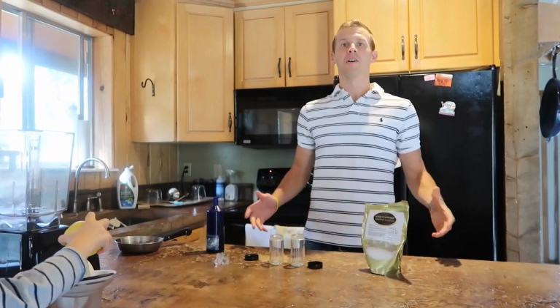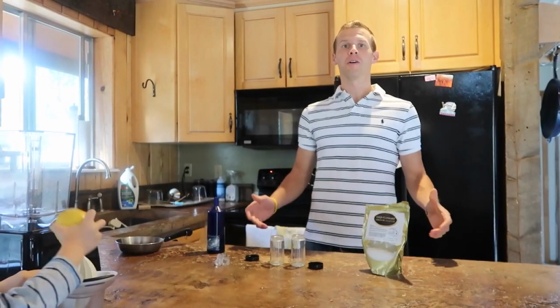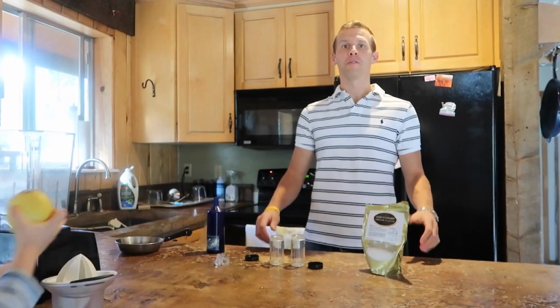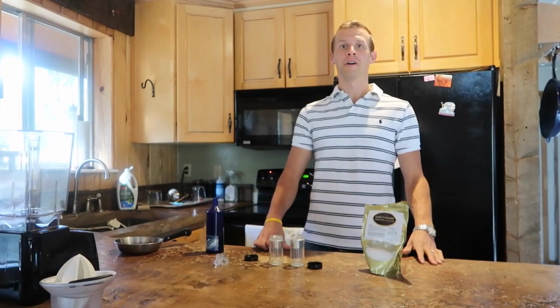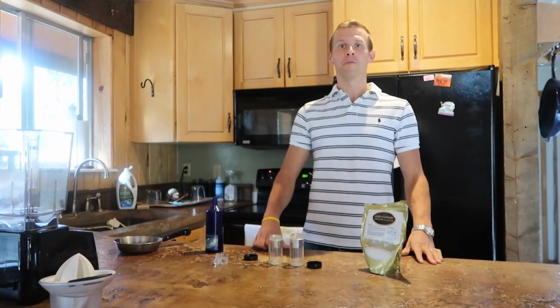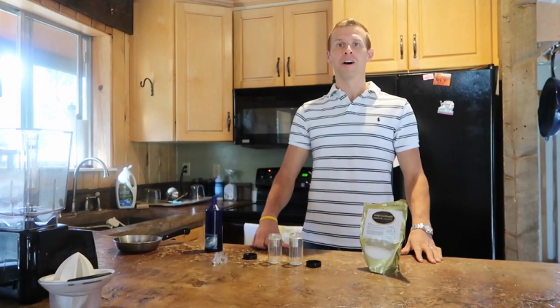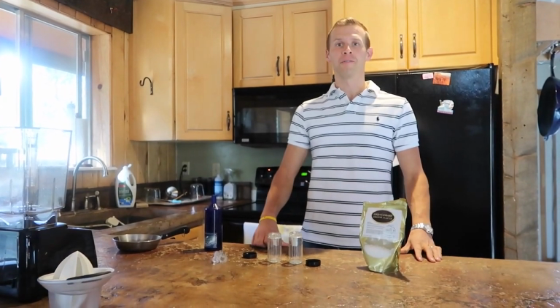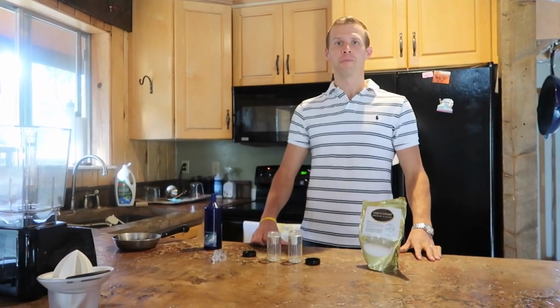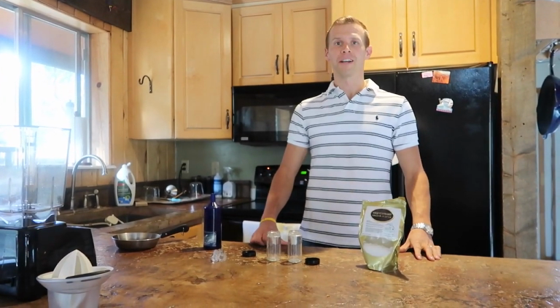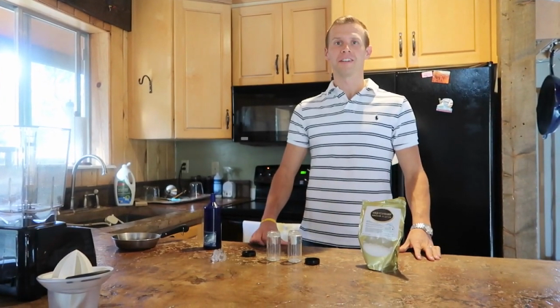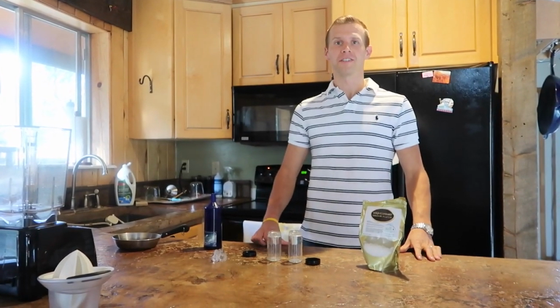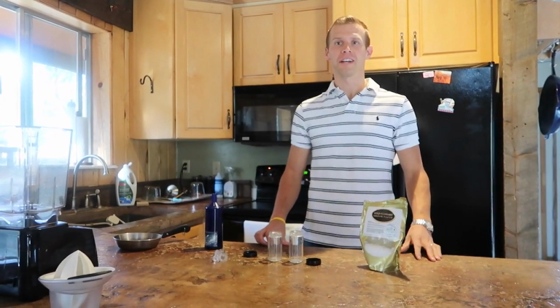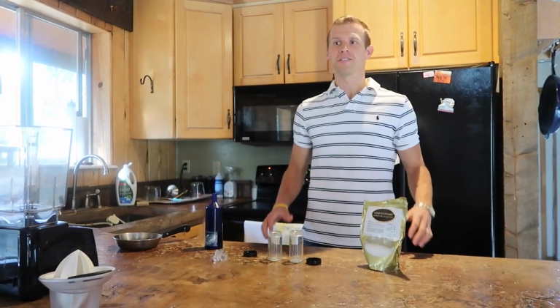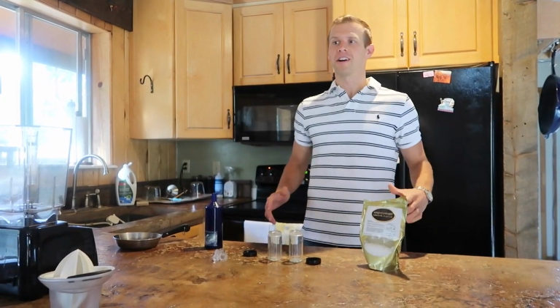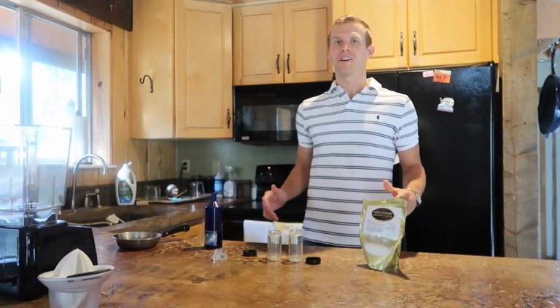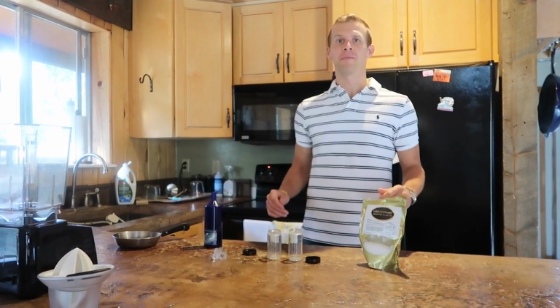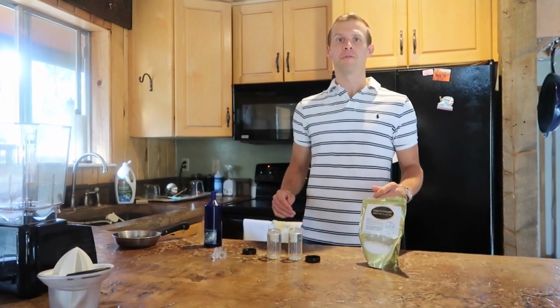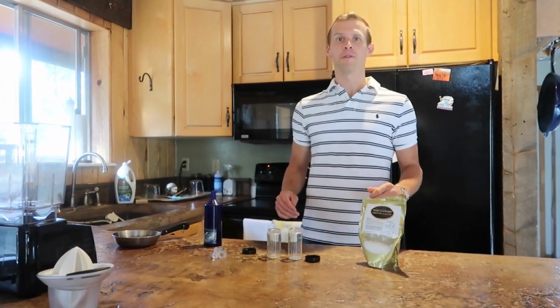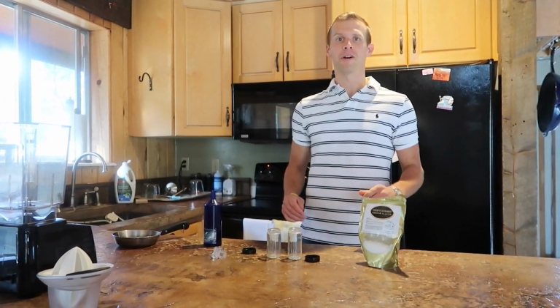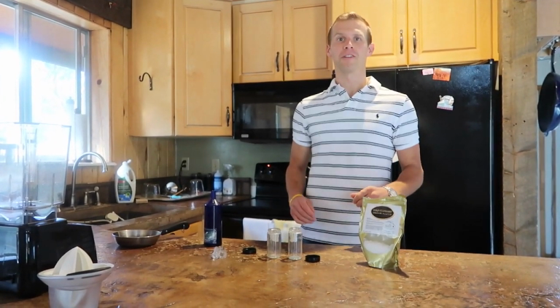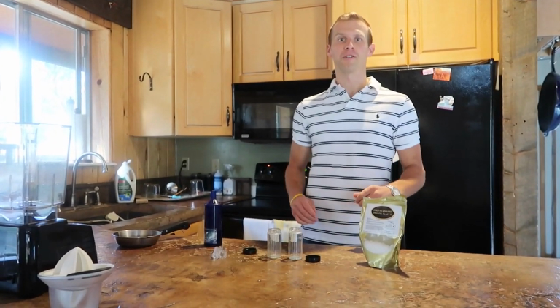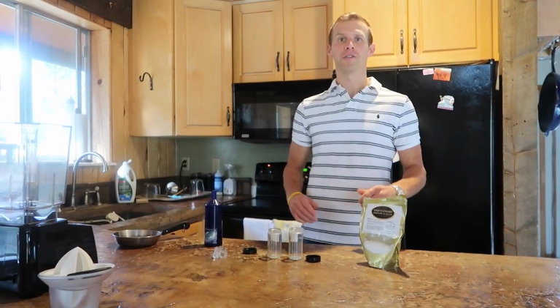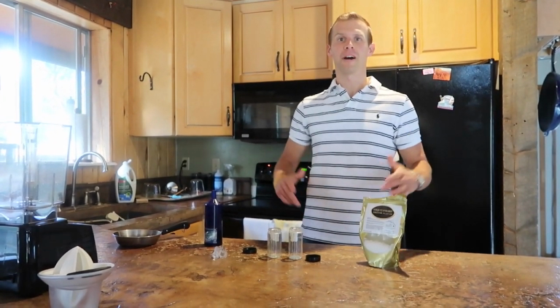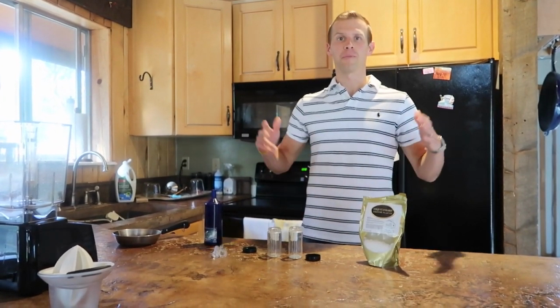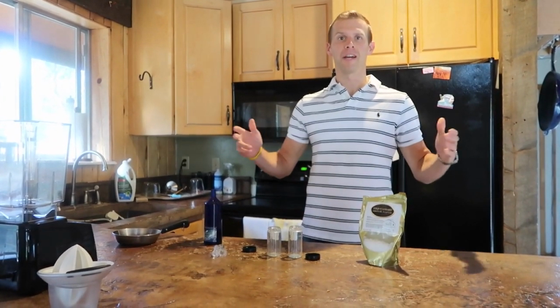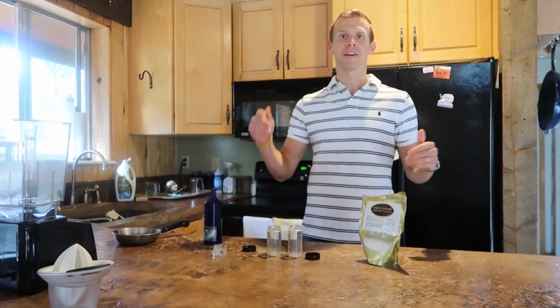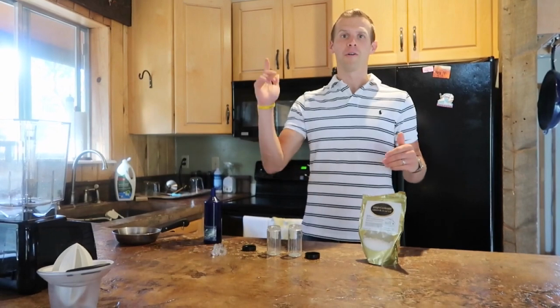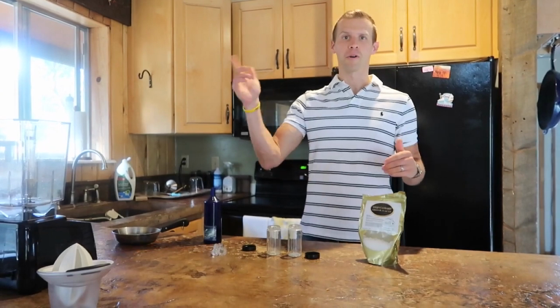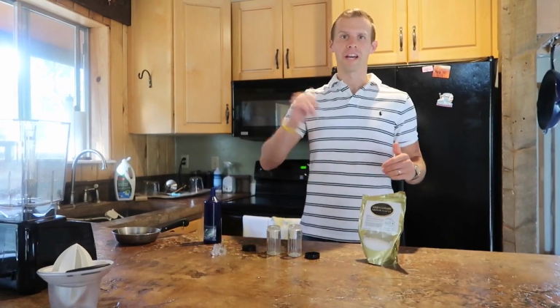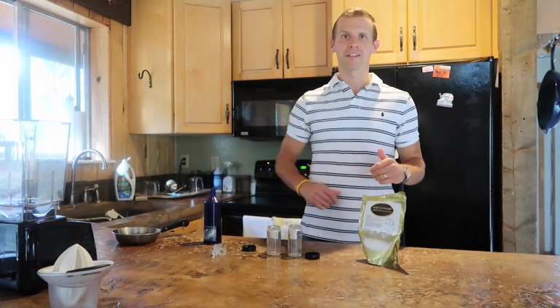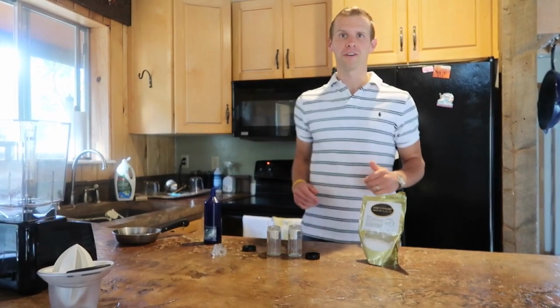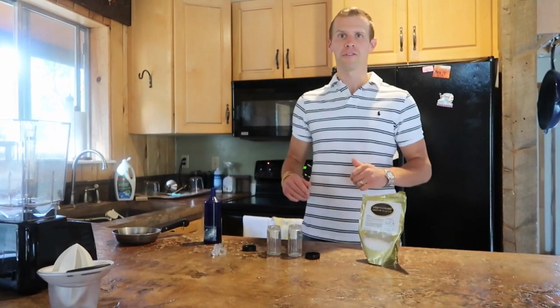Hello everyone. Ryan with MyKidCuresCancer.com, and we wanted to show you how to make organic sulfur.